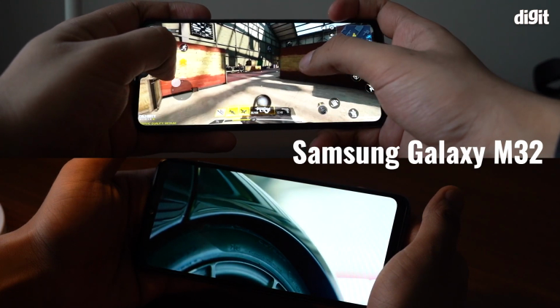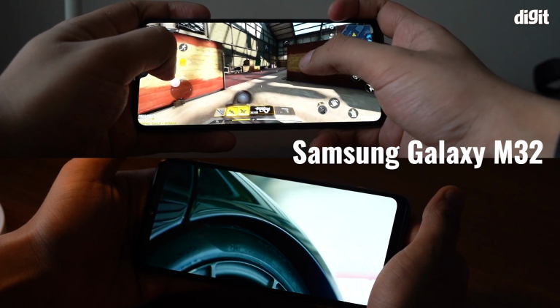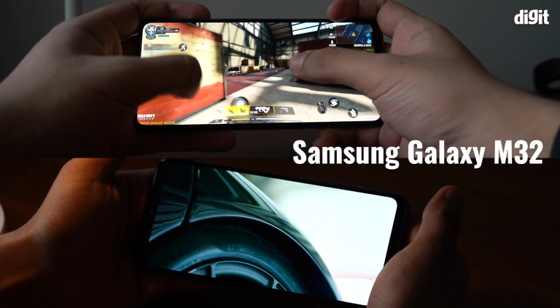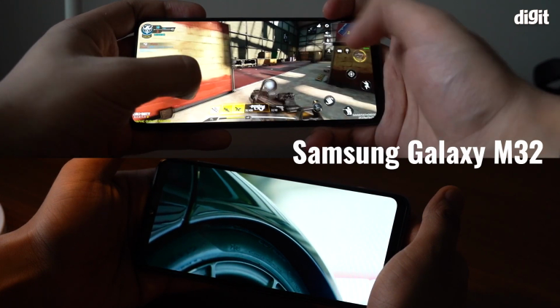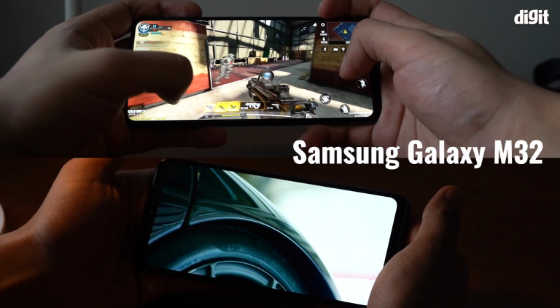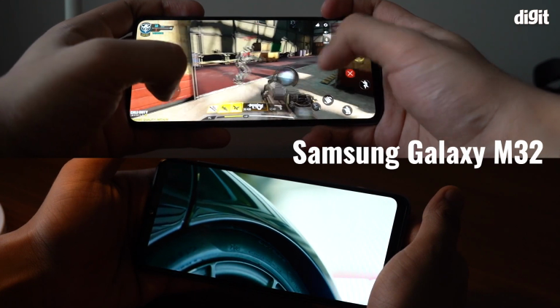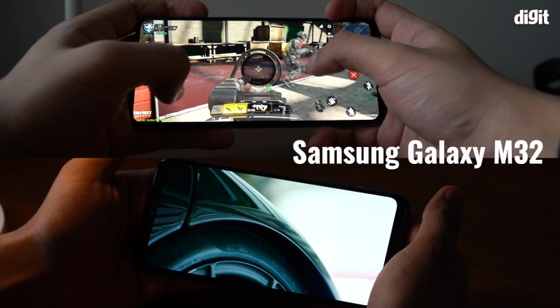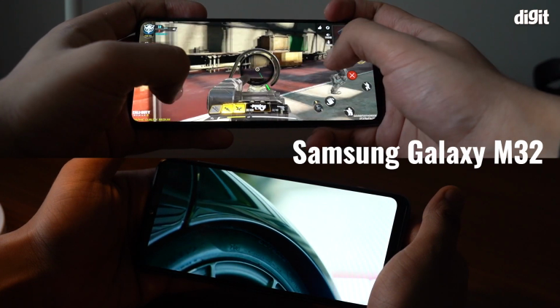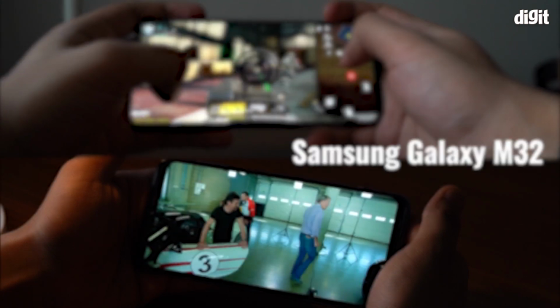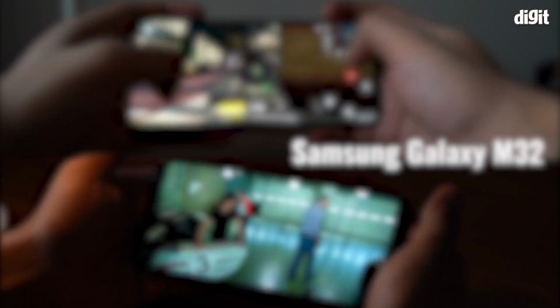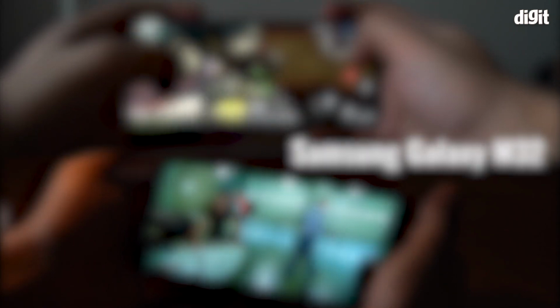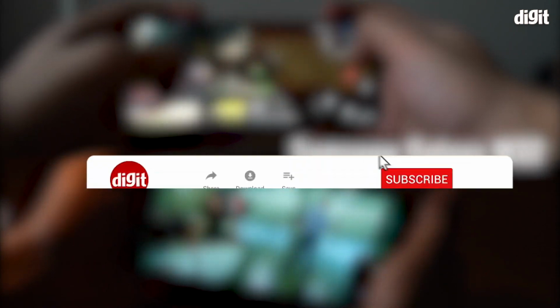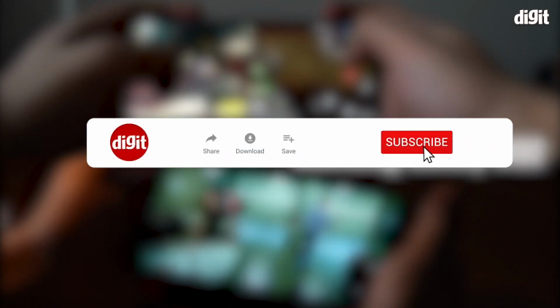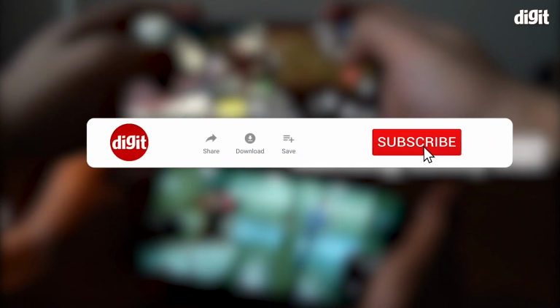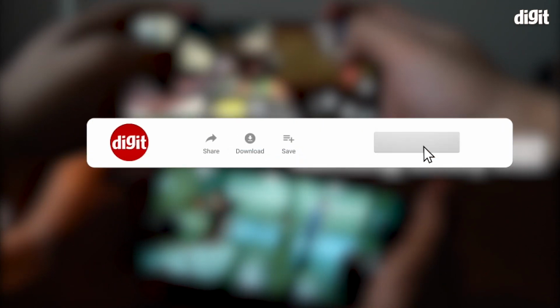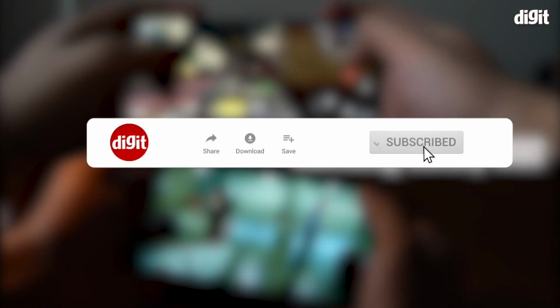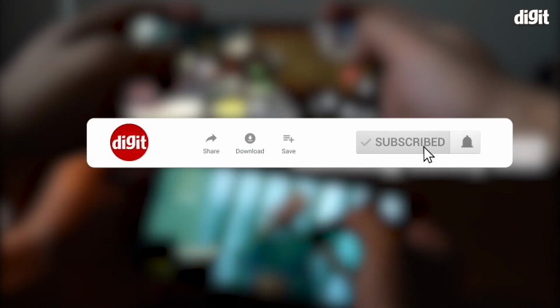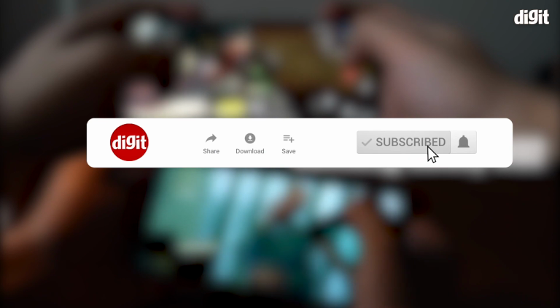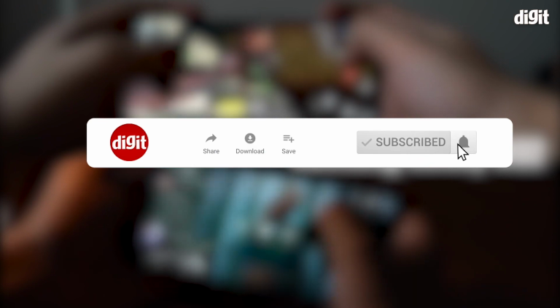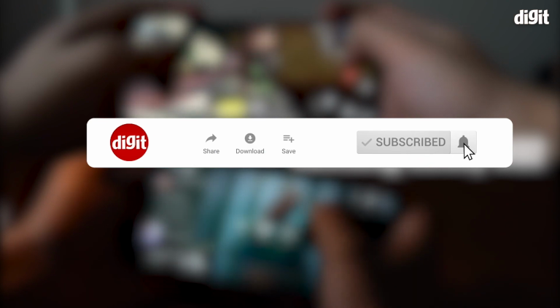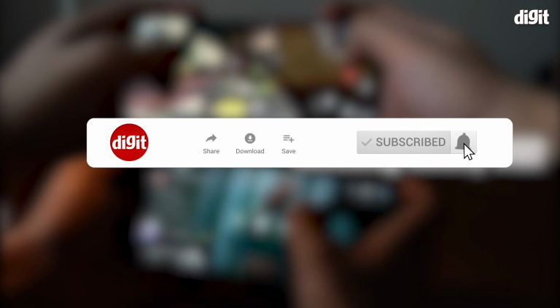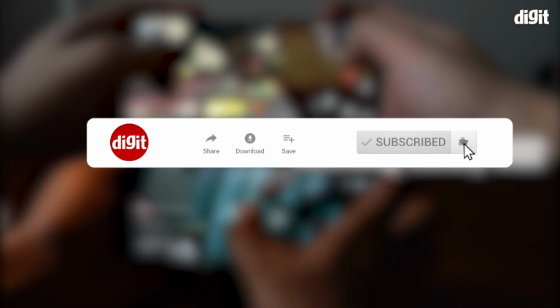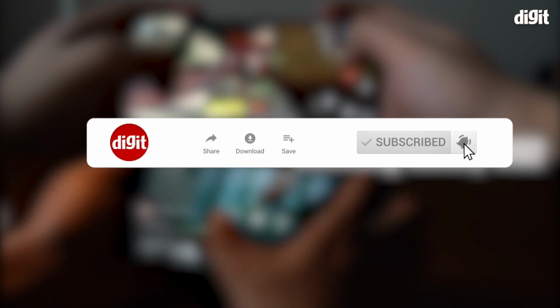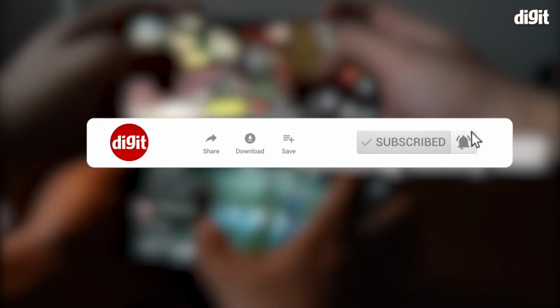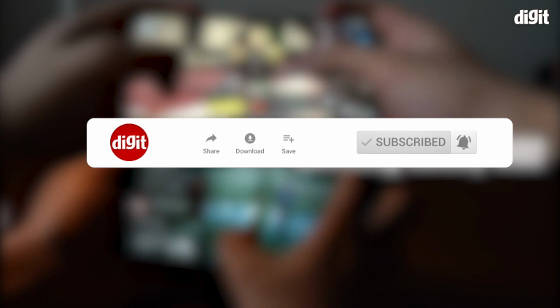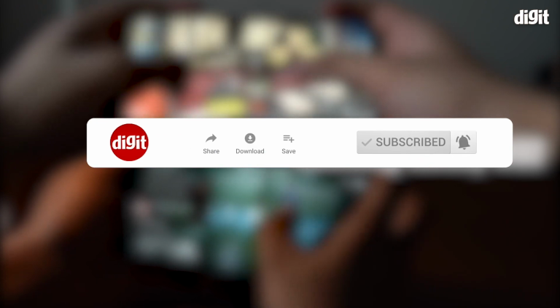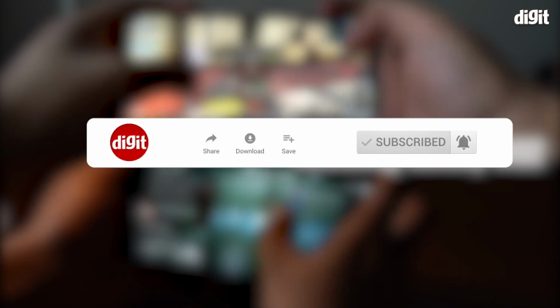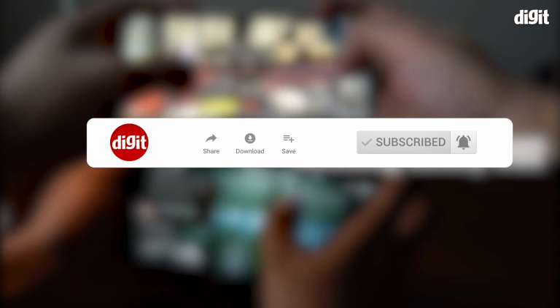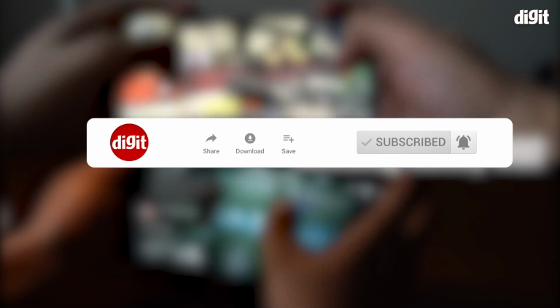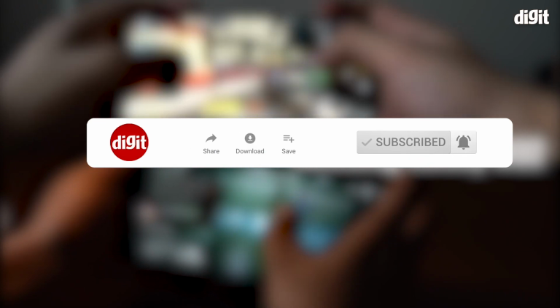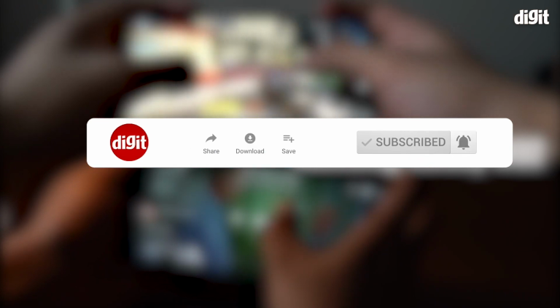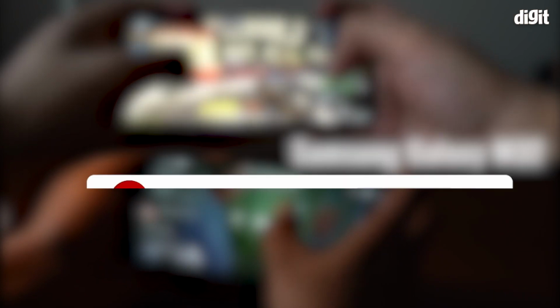My name is Ashant Talwar and I've had the device with me for a few days now. During this time, we've put the Galaxy M32 through the paces. But before we do that, let us remind you to subscribe to our channel and hit the bell icon to get updates about our future videos.